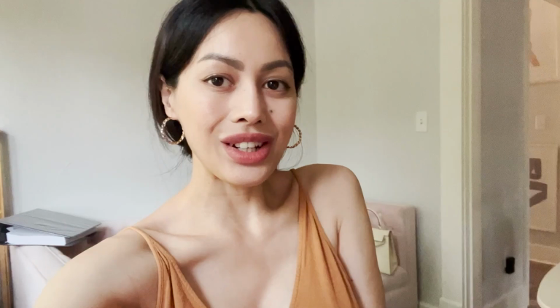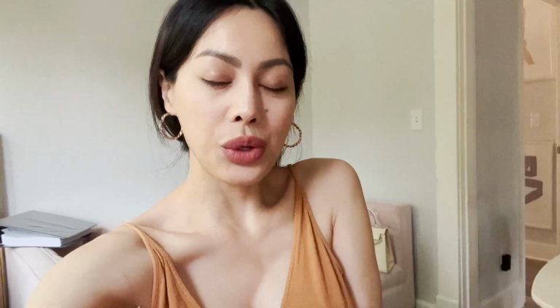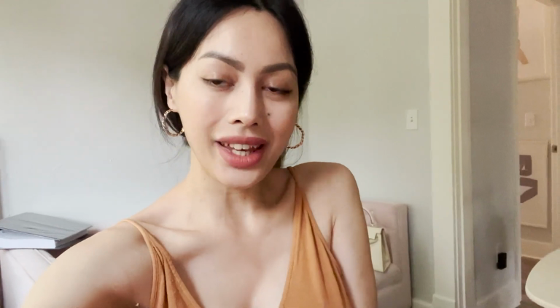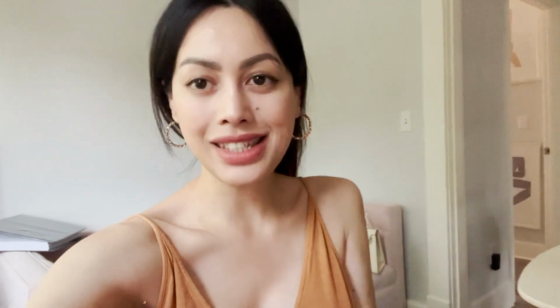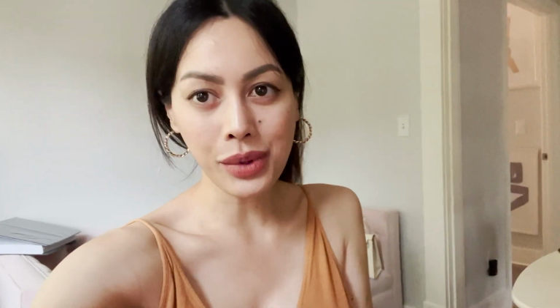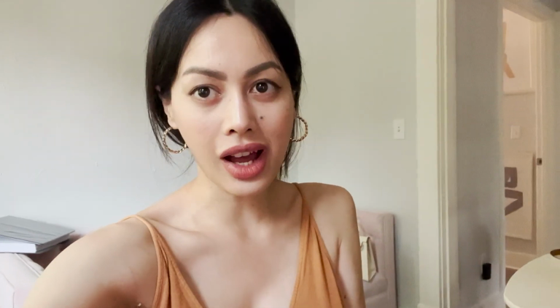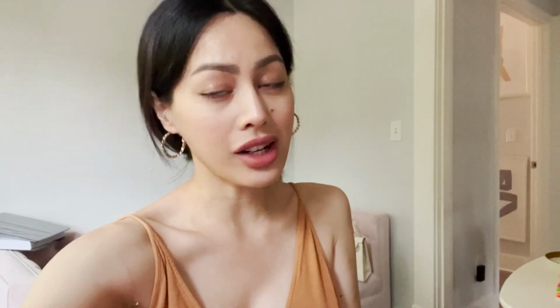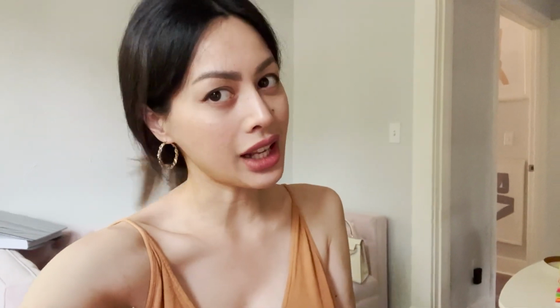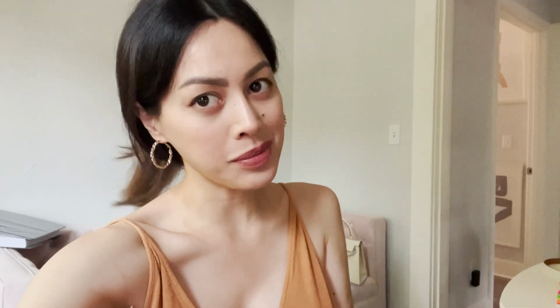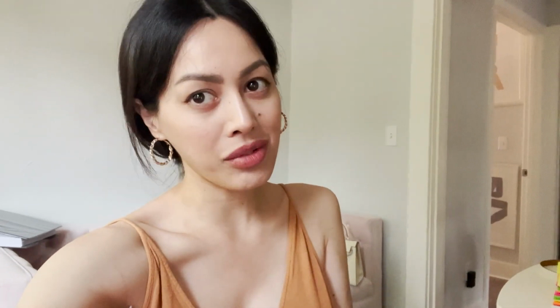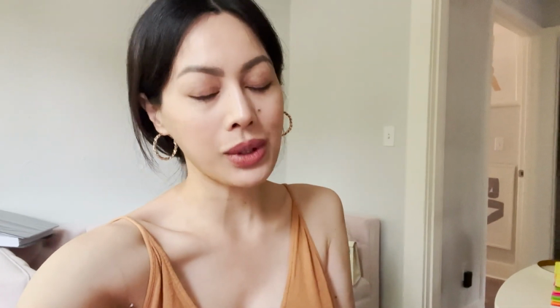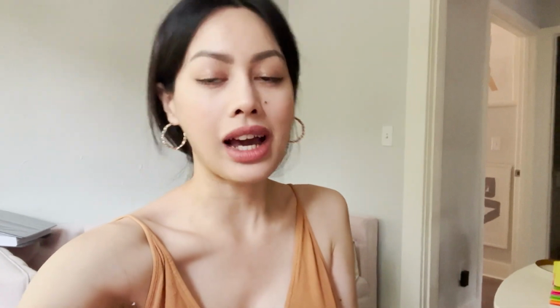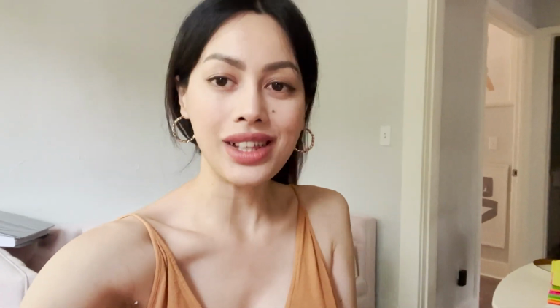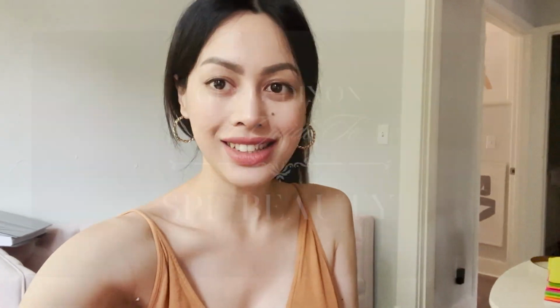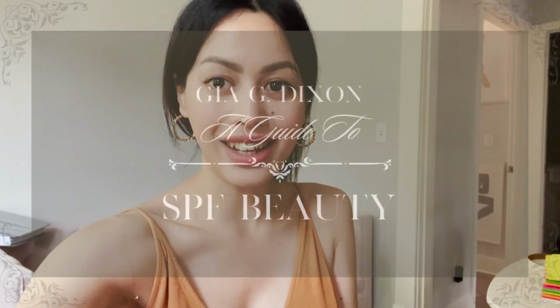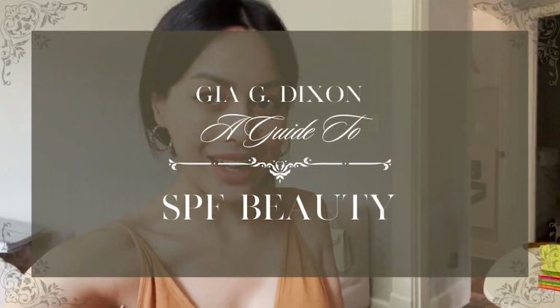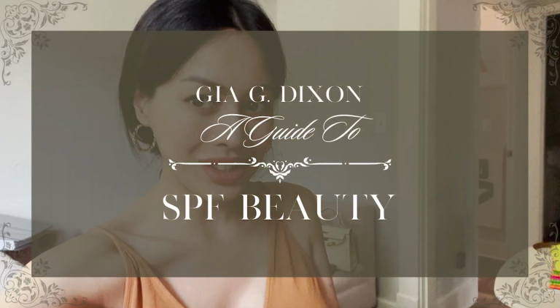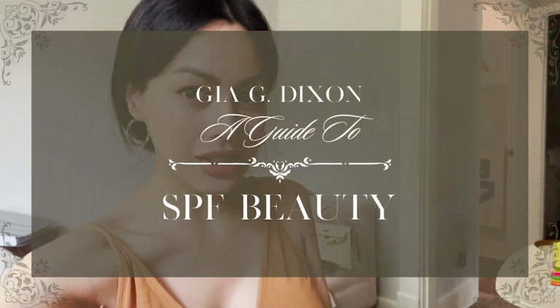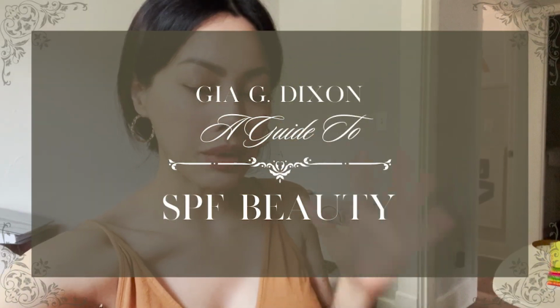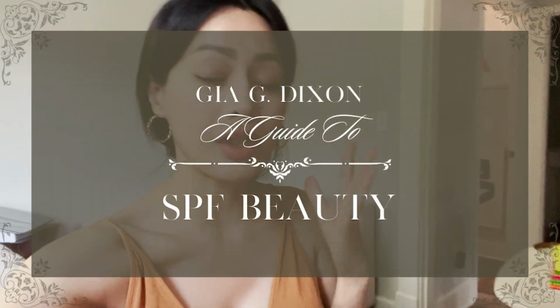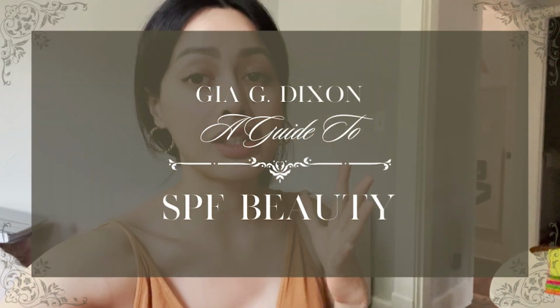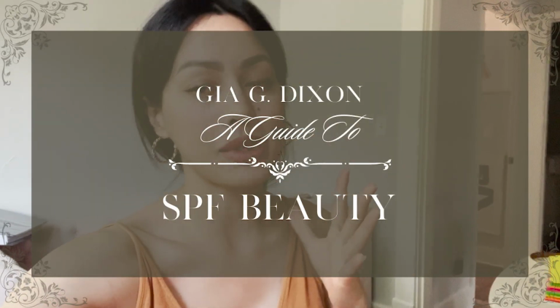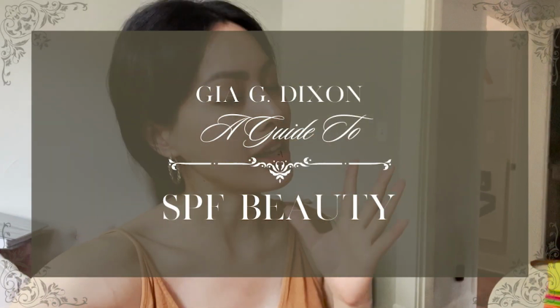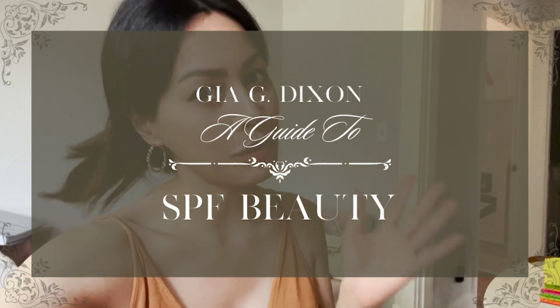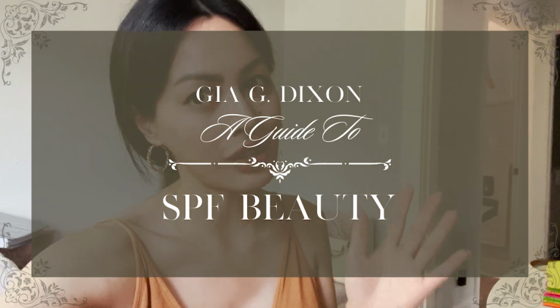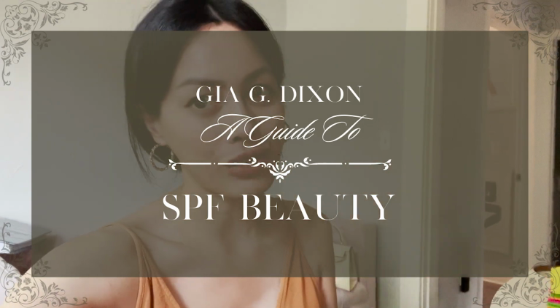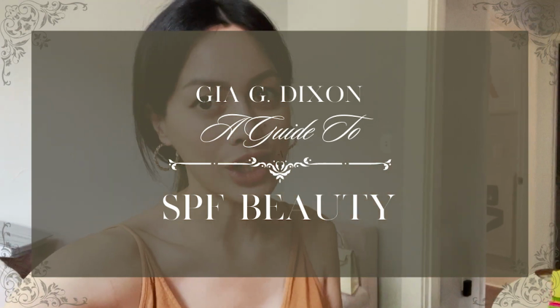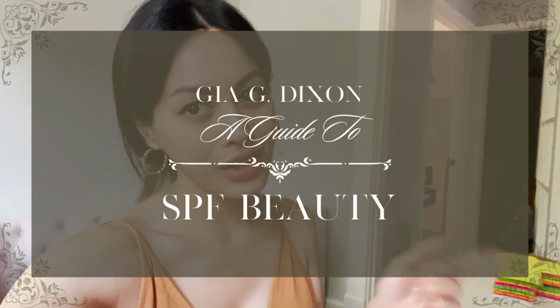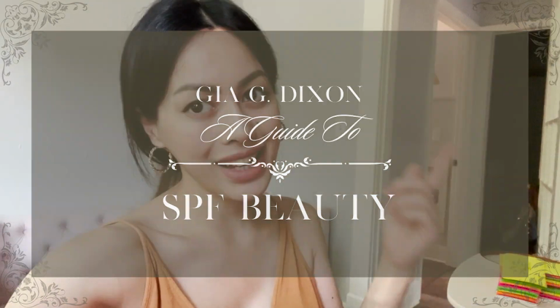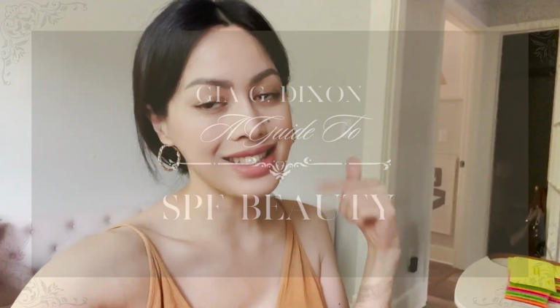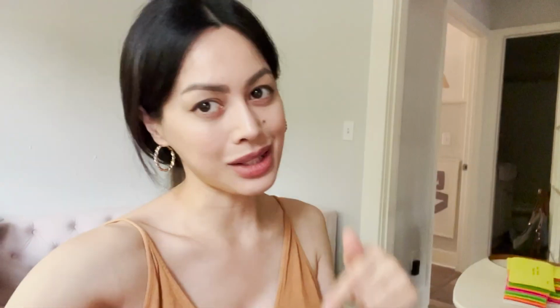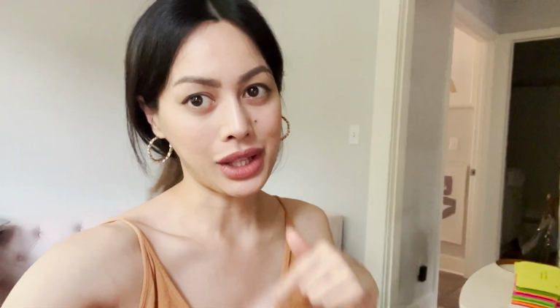Here is a quick and simple guide on SPF beauty, how I like to layer, and little summer beauty tips that keep you feeling fresh. Everything is linked below.